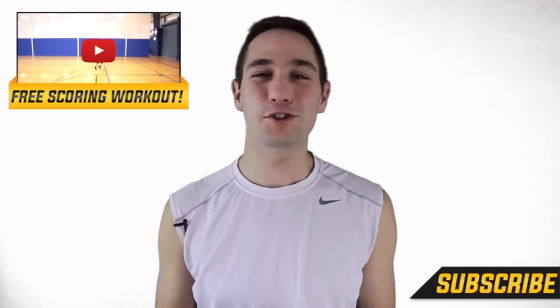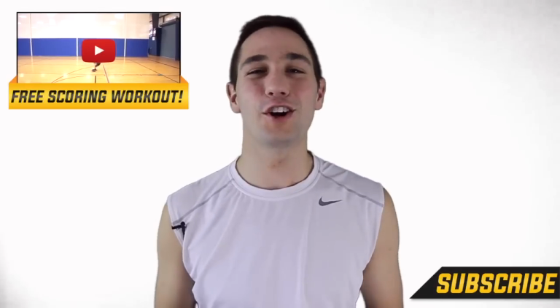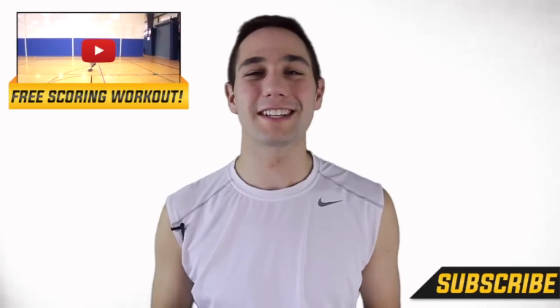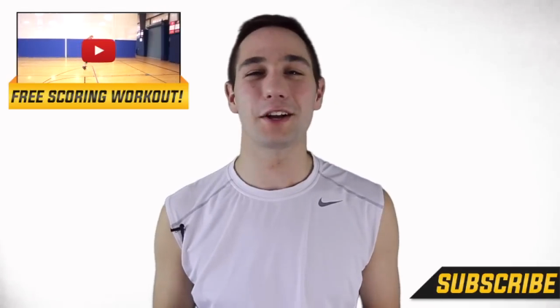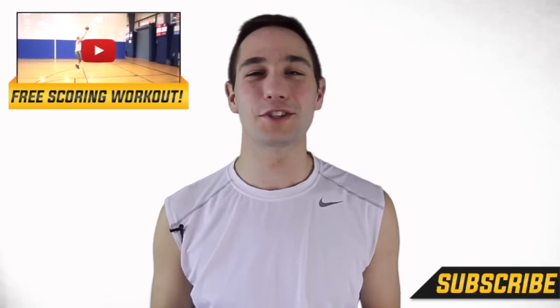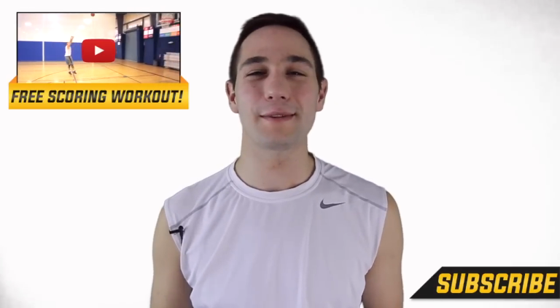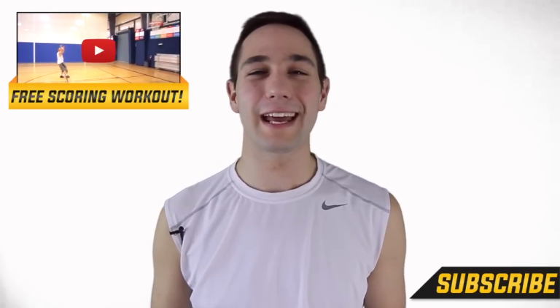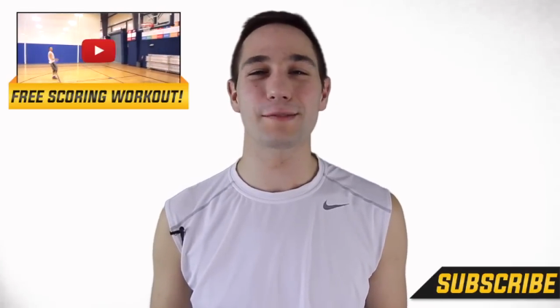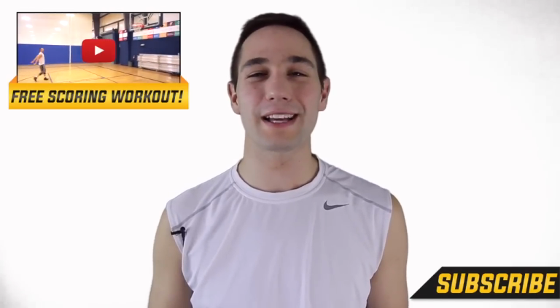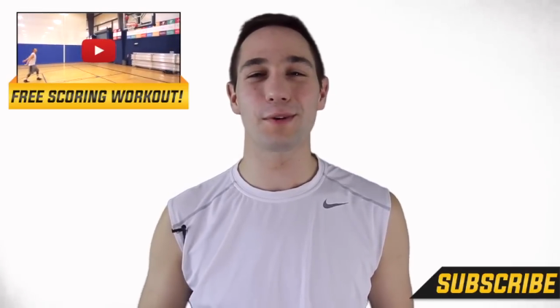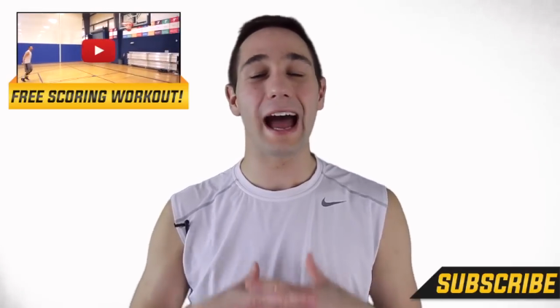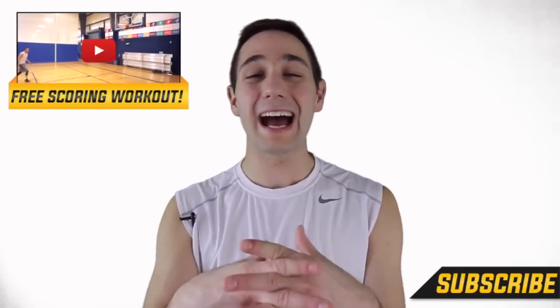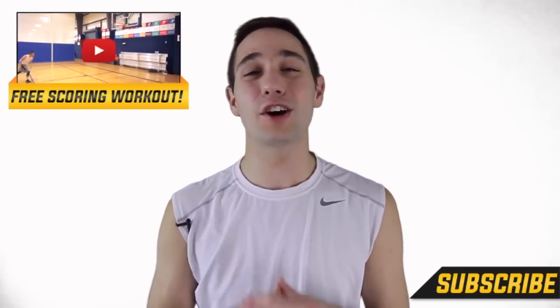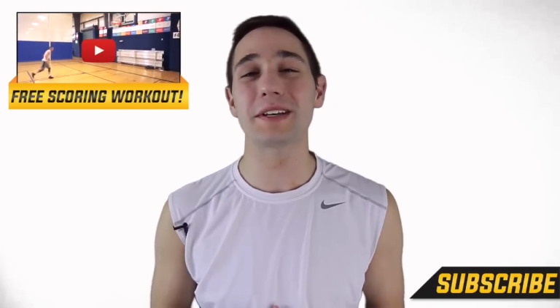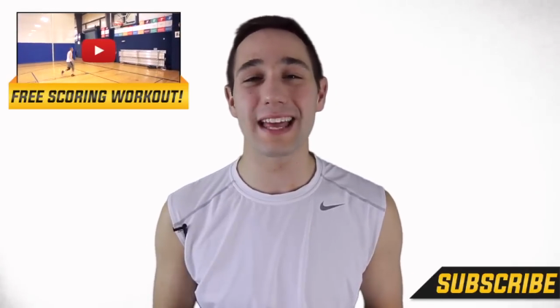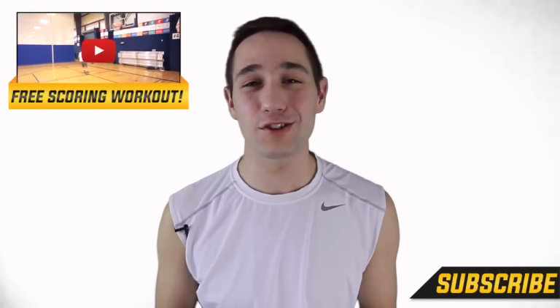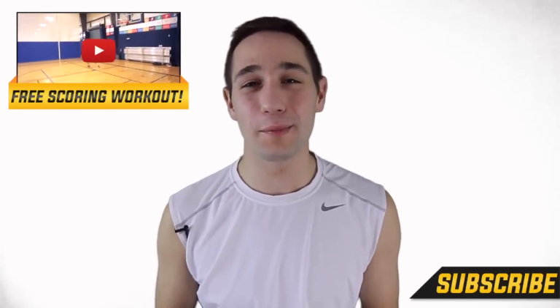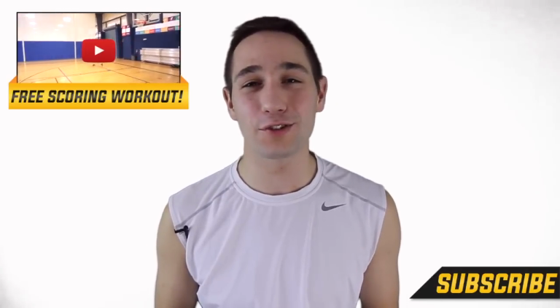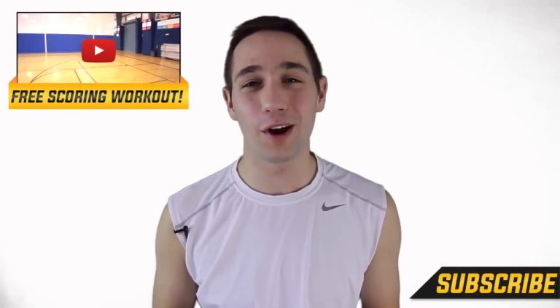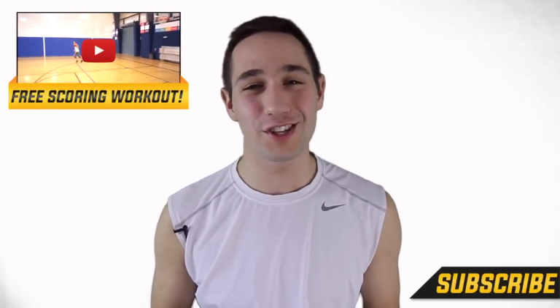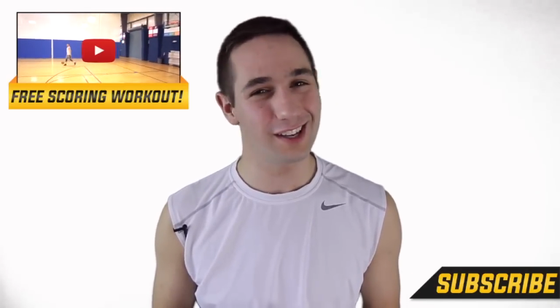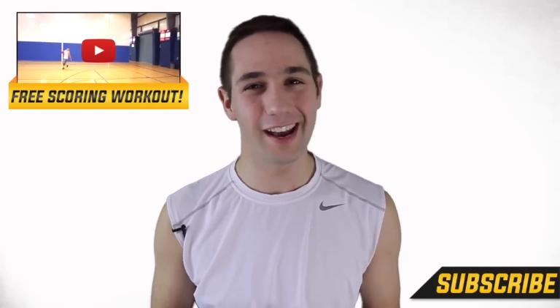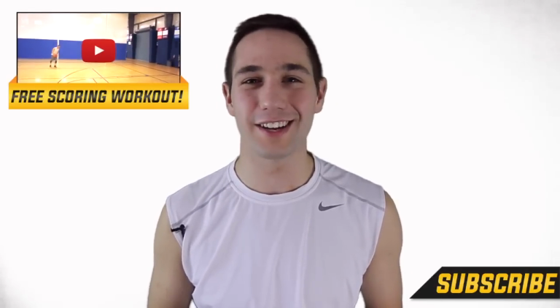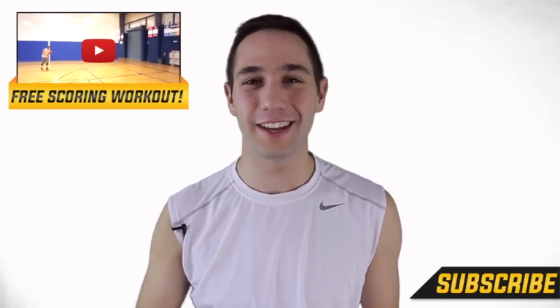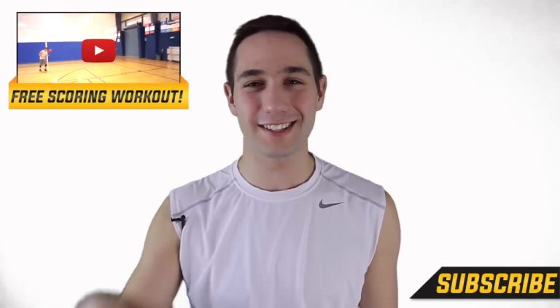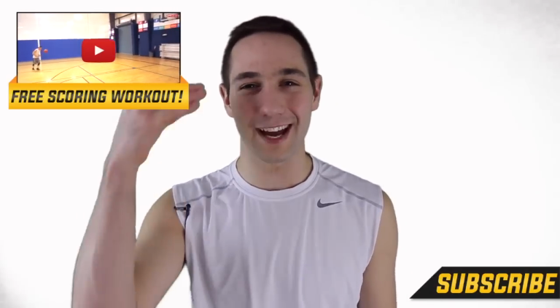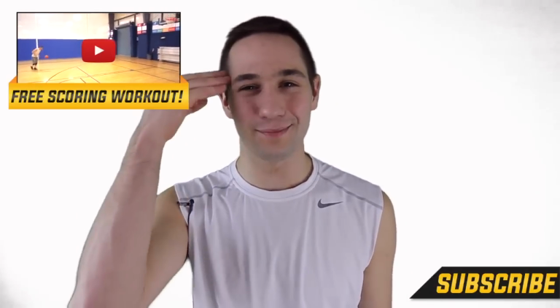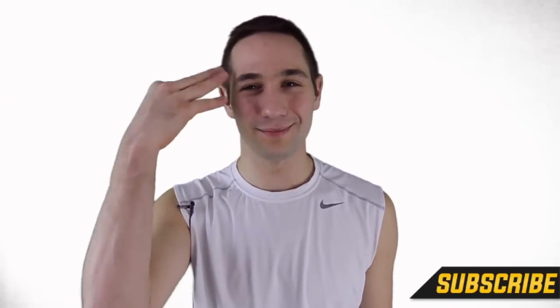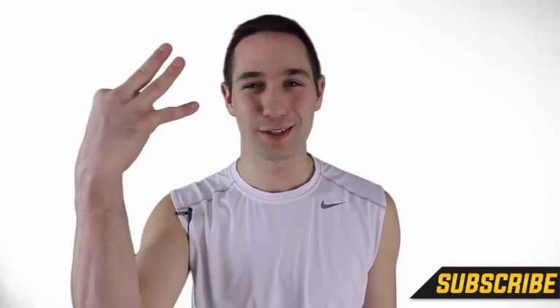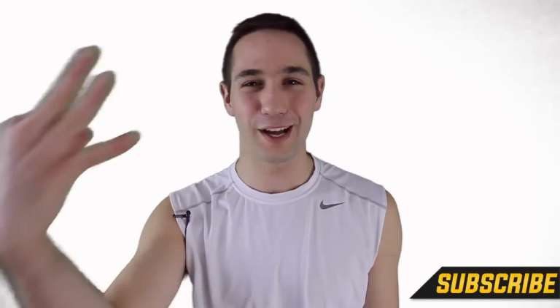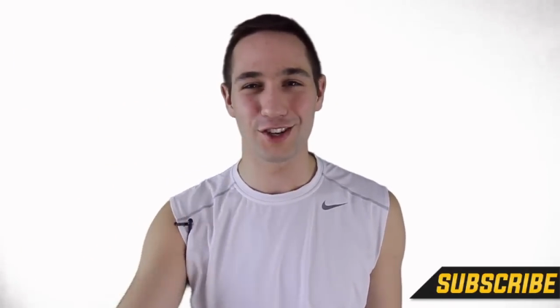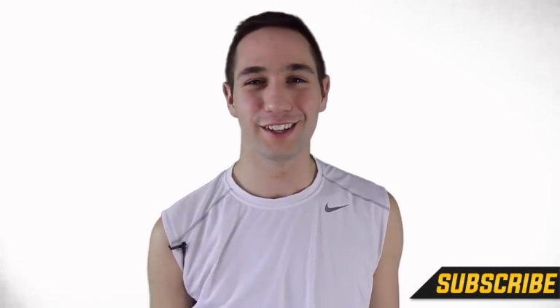I'm Coach Collin Castell with Shot Mechanics Basketball. As always, thank you so much for watching, and until next time — splash on.